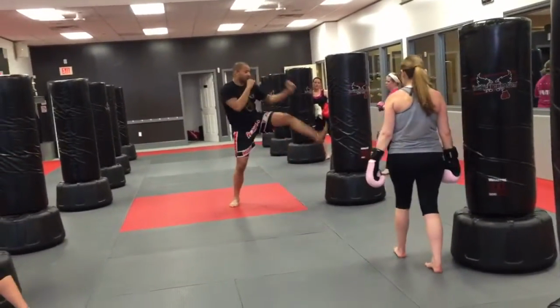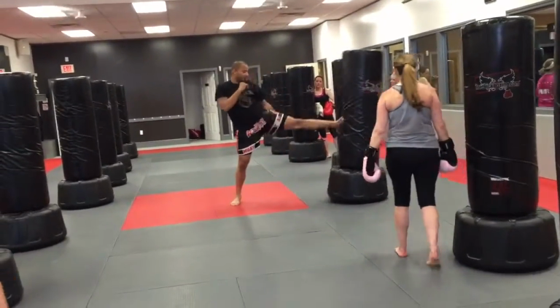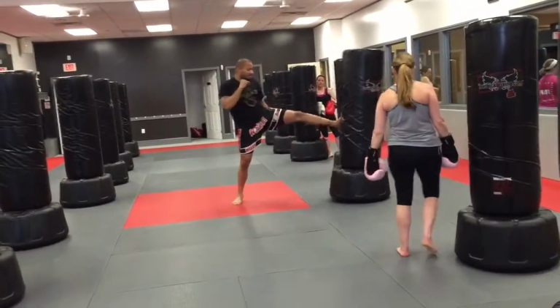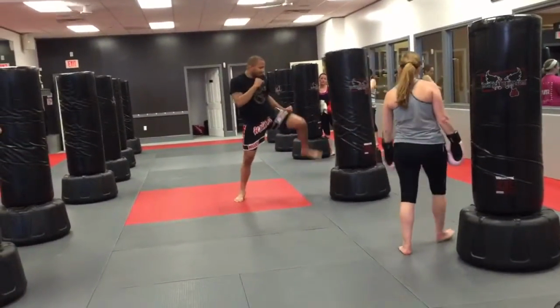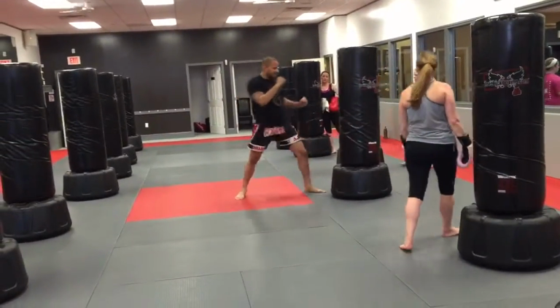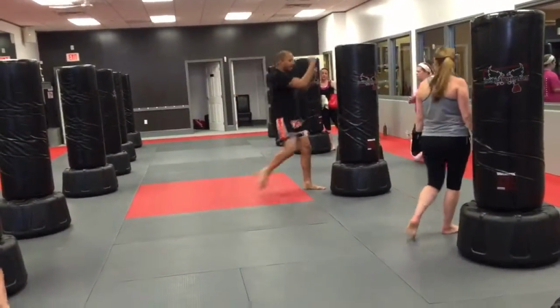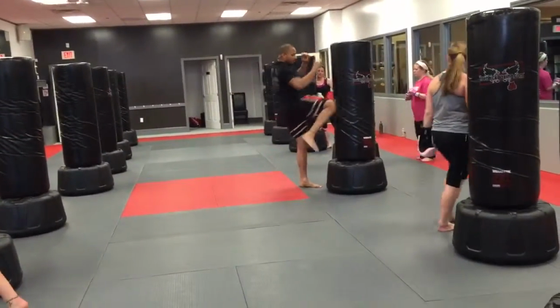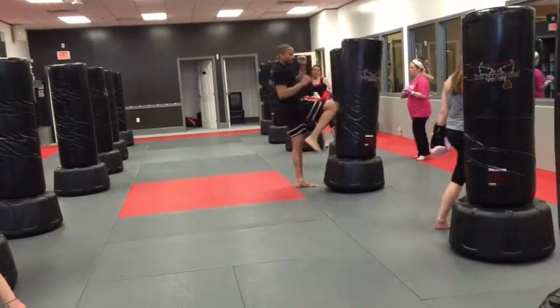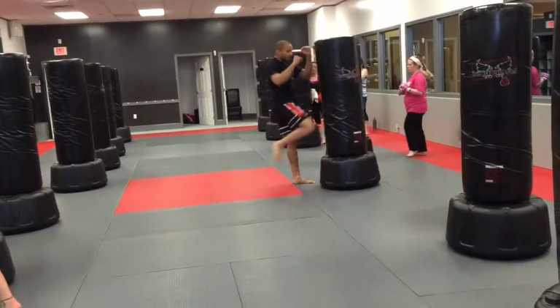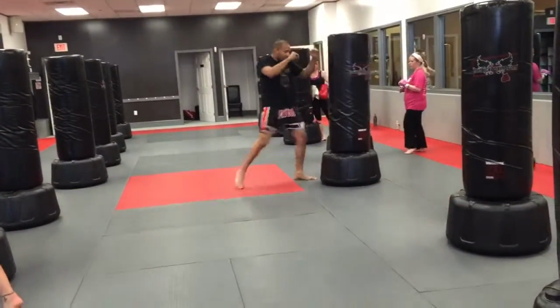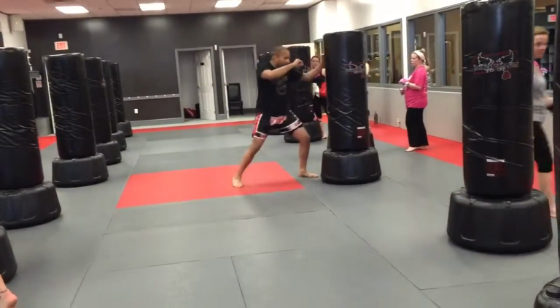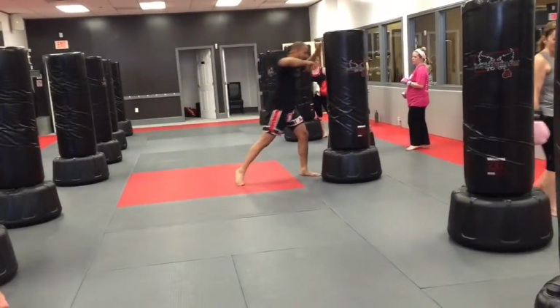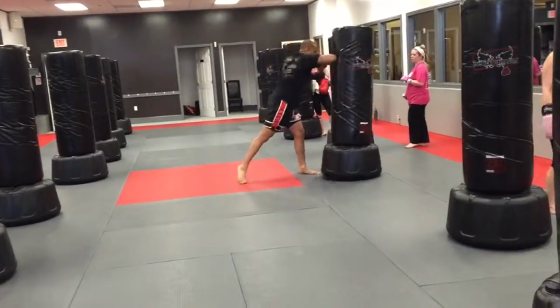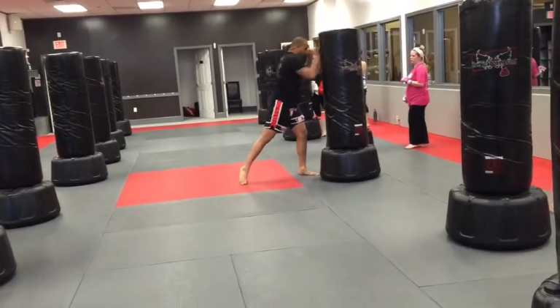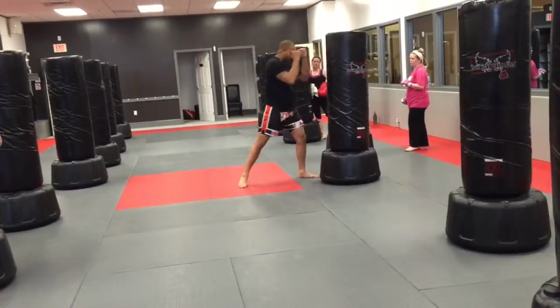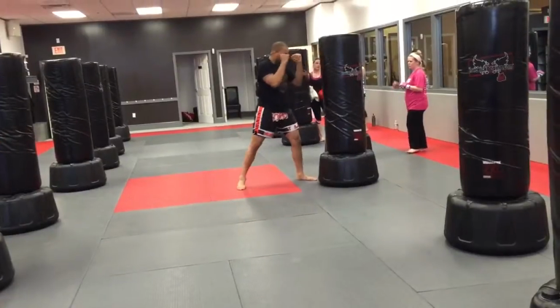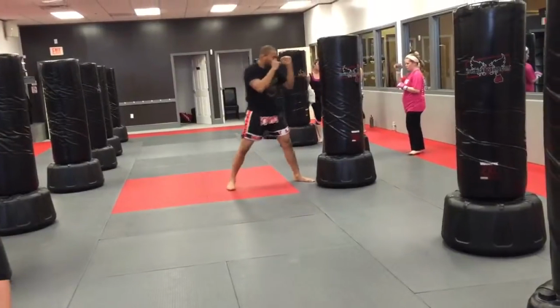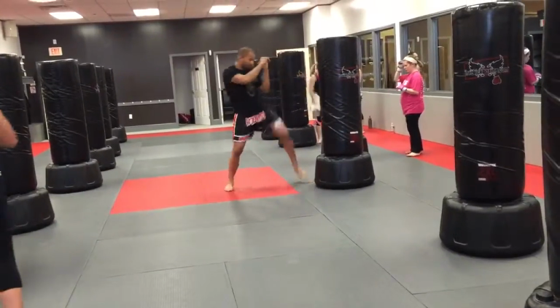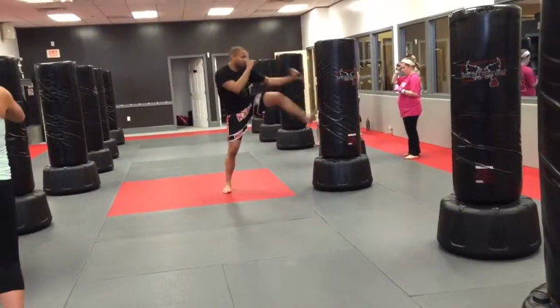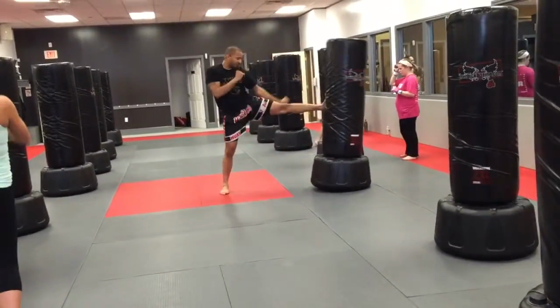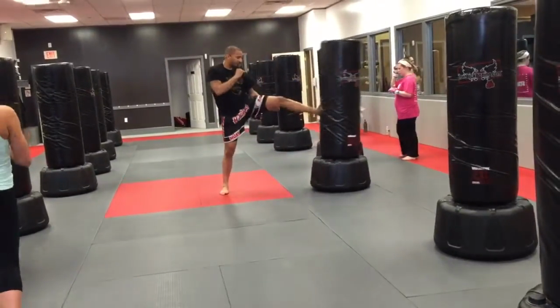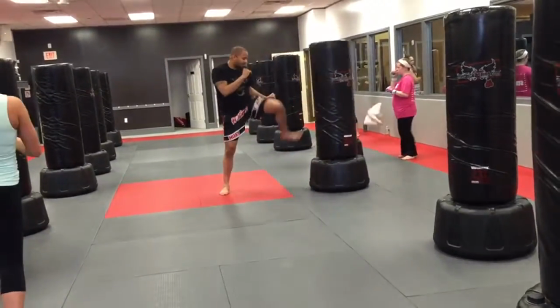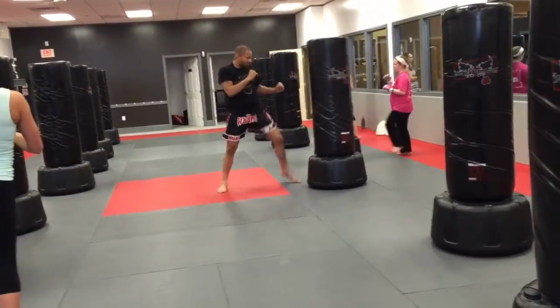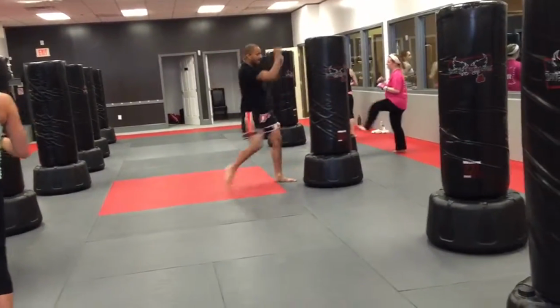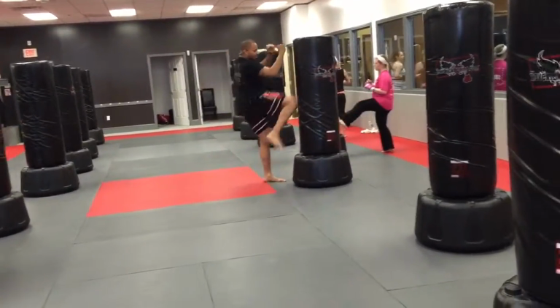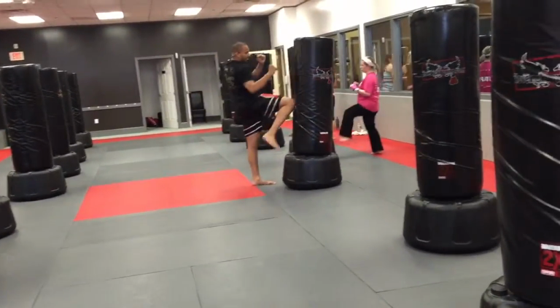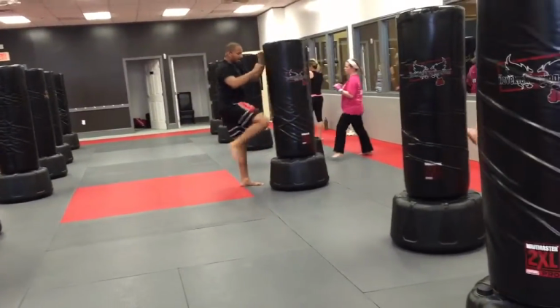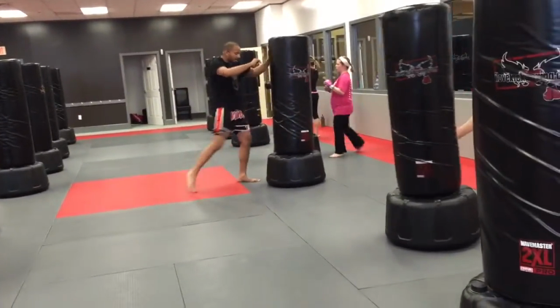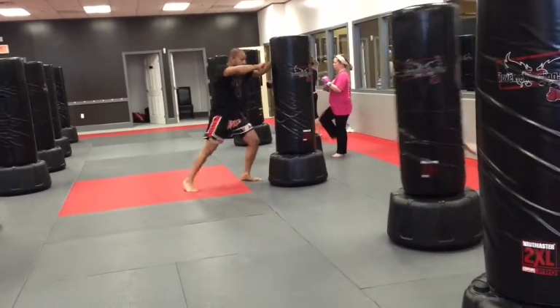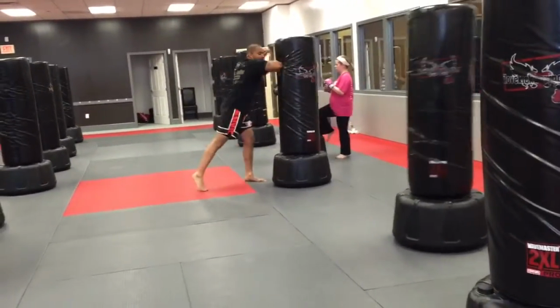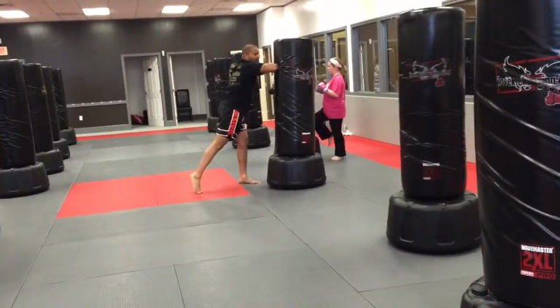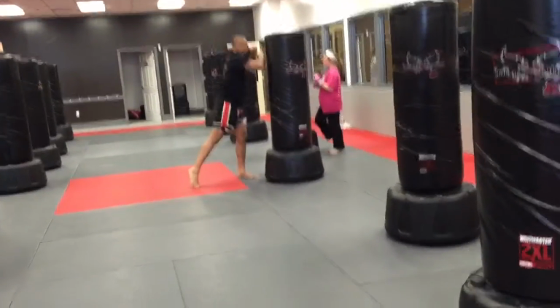Front kick, down, knee, back, elbow. Front kick, down, knee, back, elbow. Front kick, down, knee, elbow.